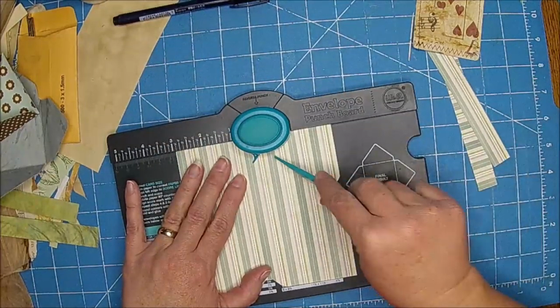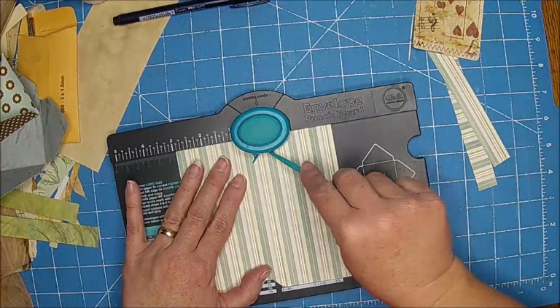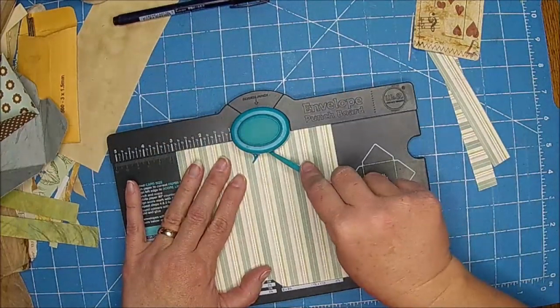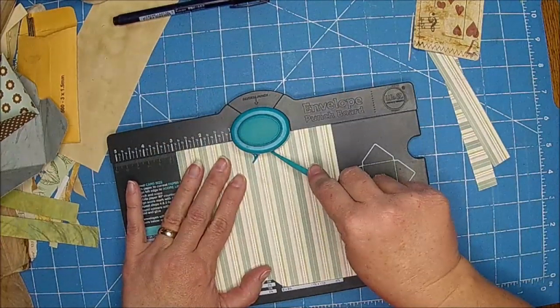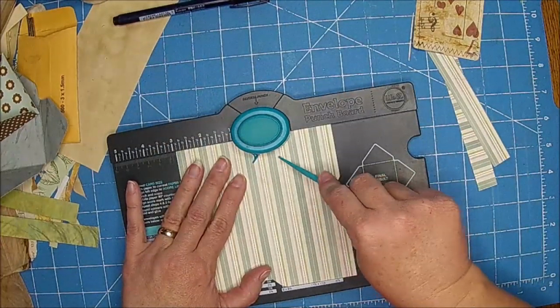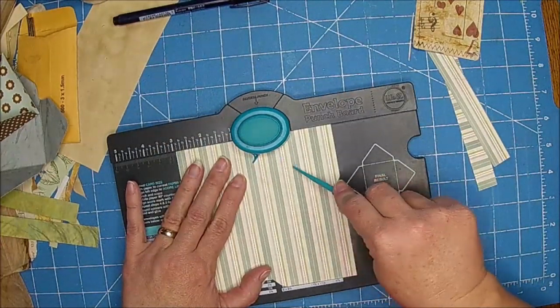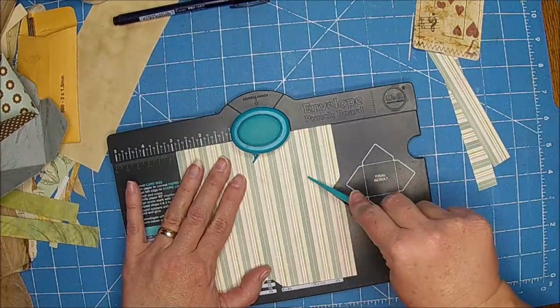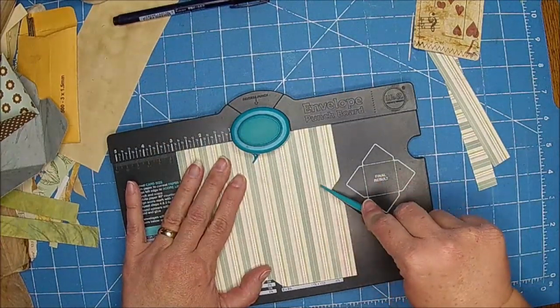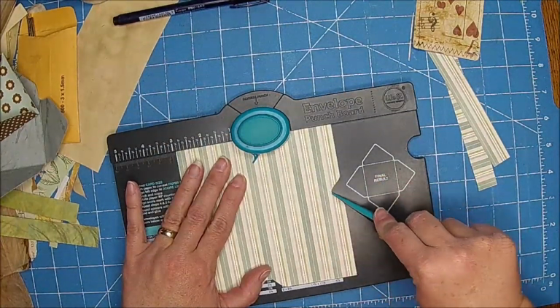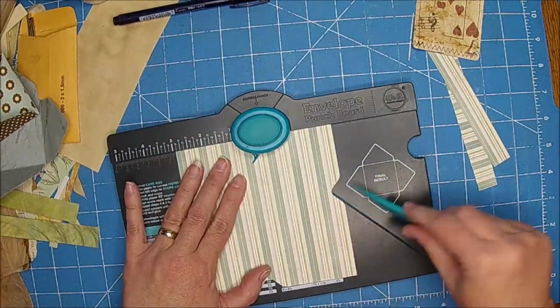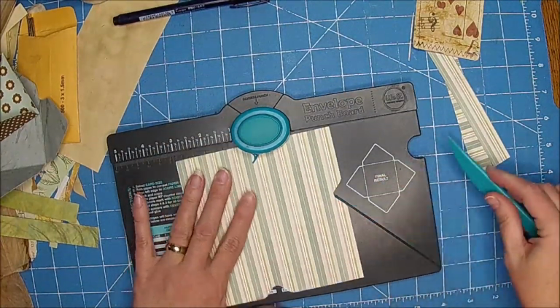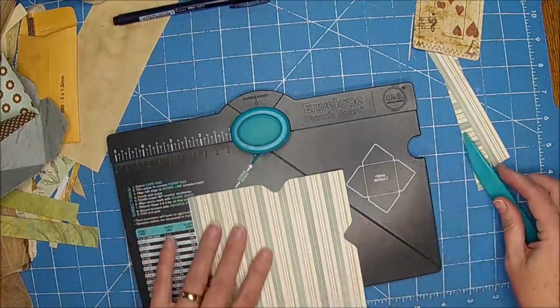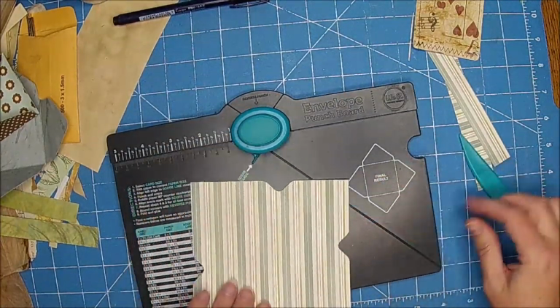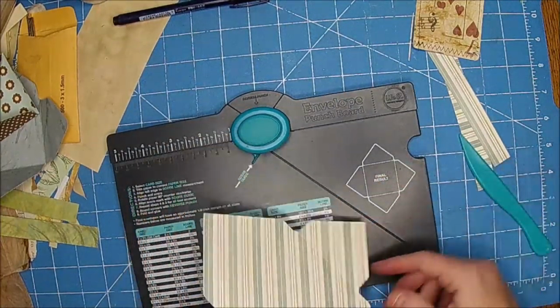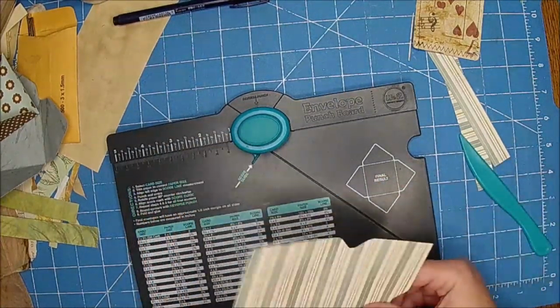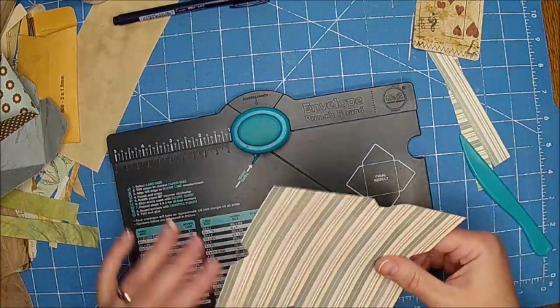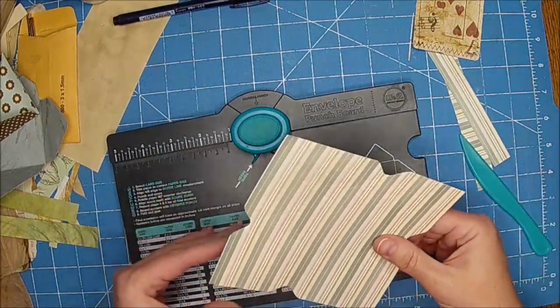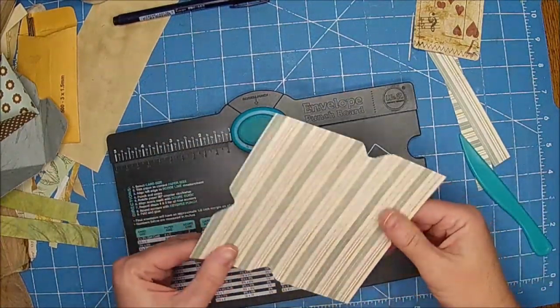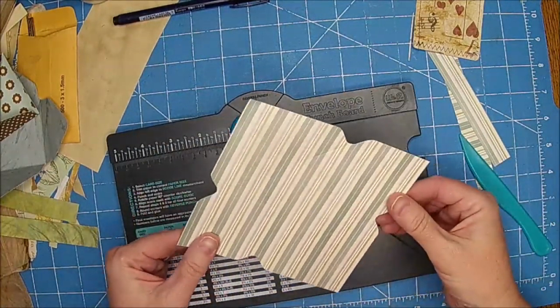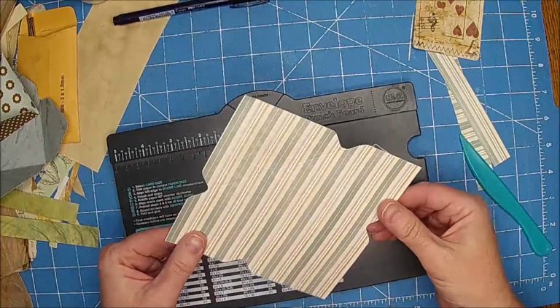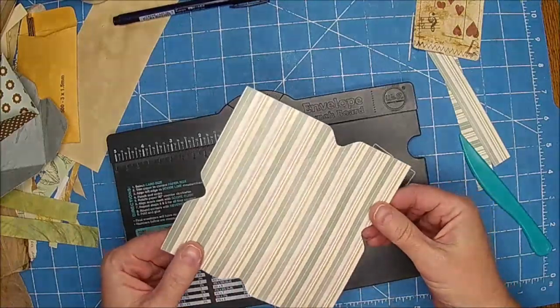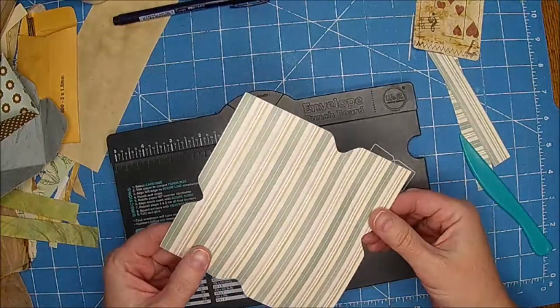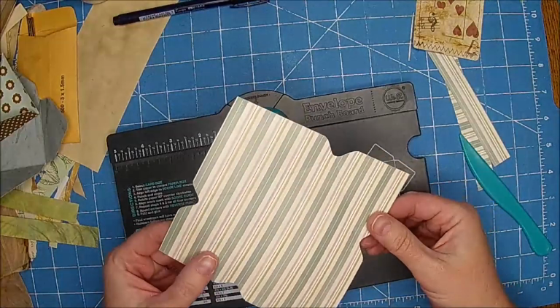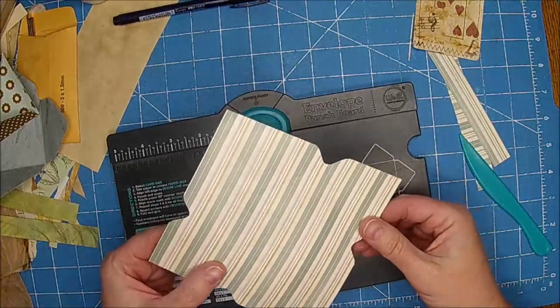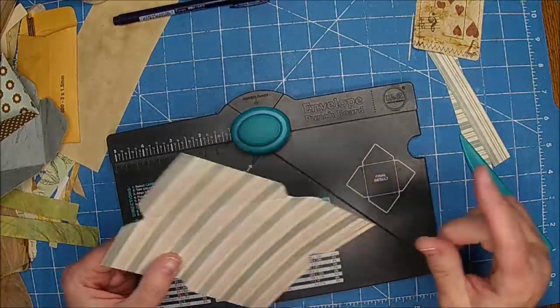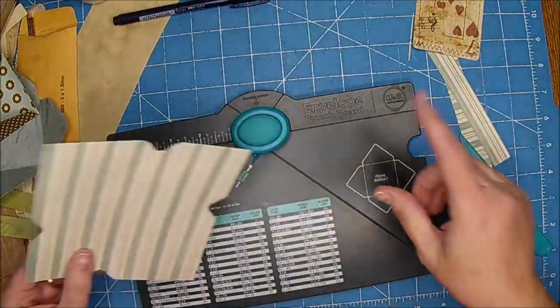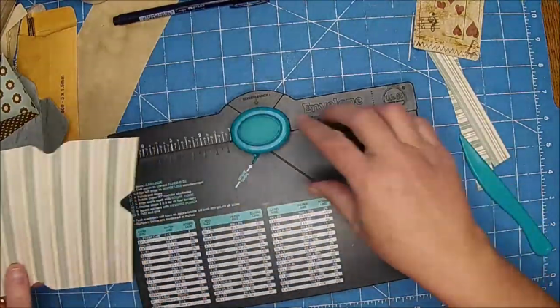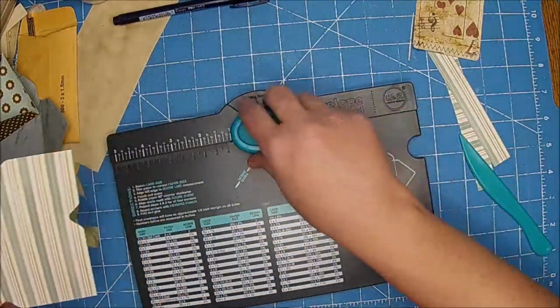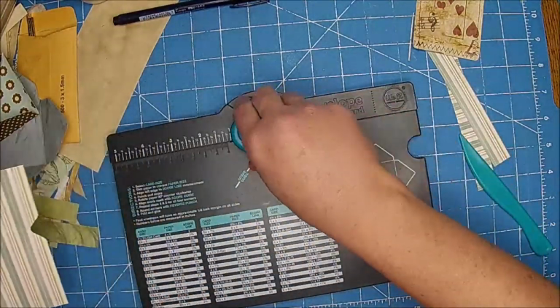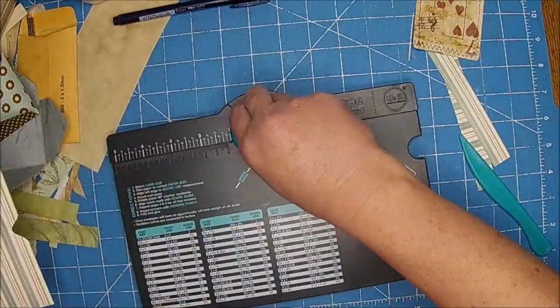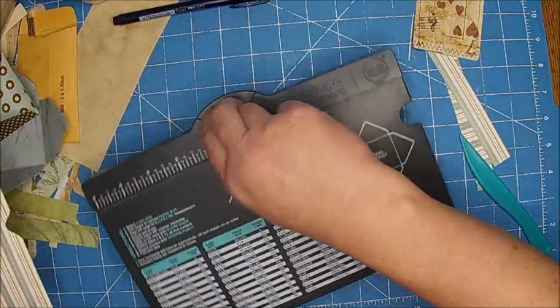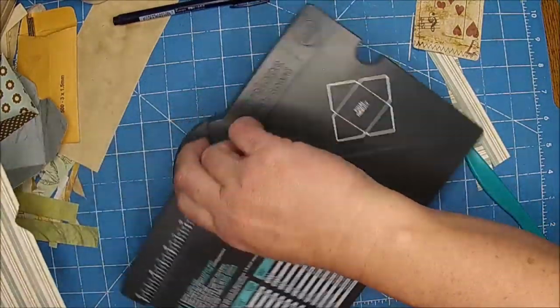If I remember, I'll put a link to this punch board on Amazon so you can find that below. Then you just line up your score right there — you don't do a measurement or anything. You just do that all the way around, so this one should be right at two and a quarter, but it's not that important. You just go with your measurement, and hopefully that will turn out the right size.